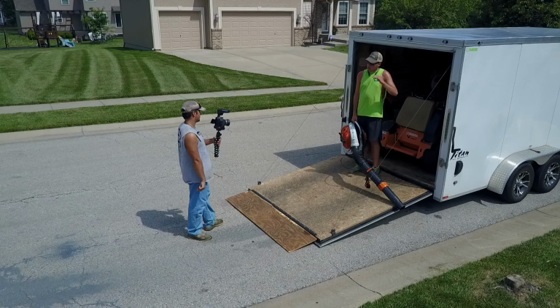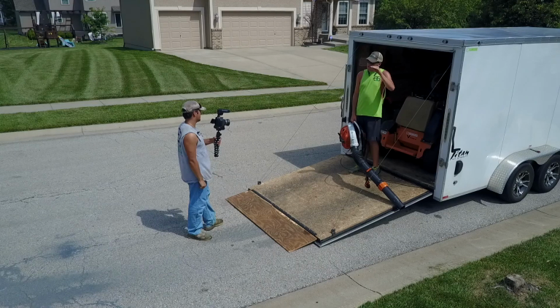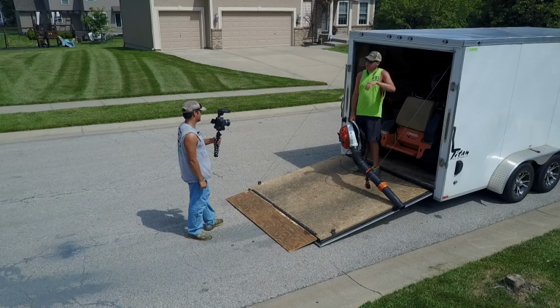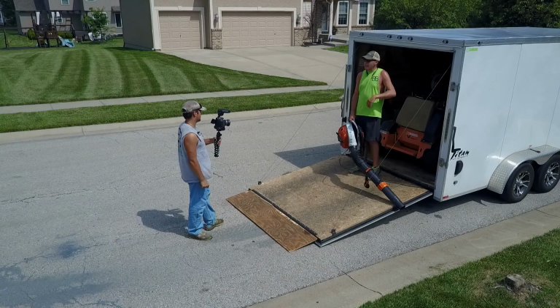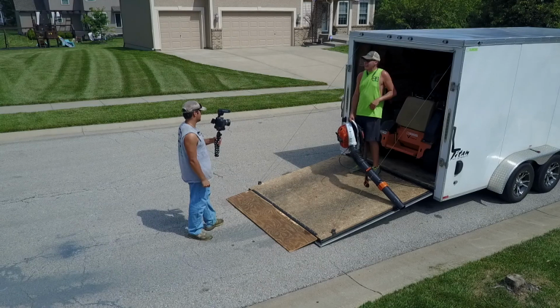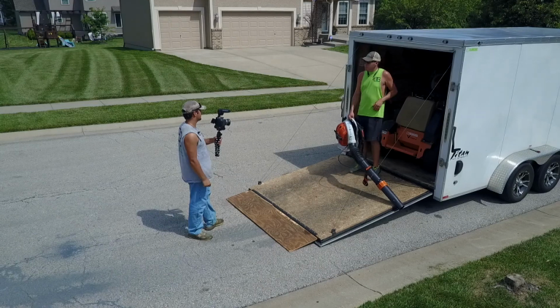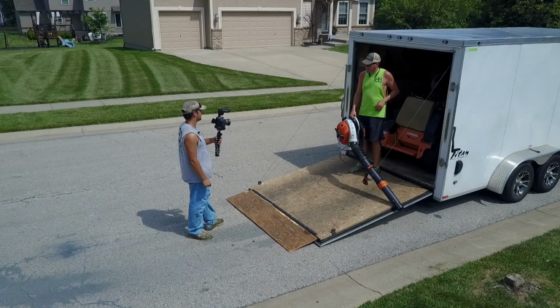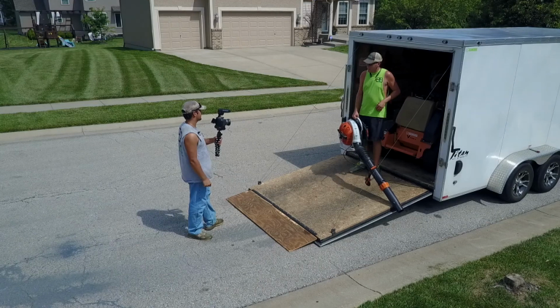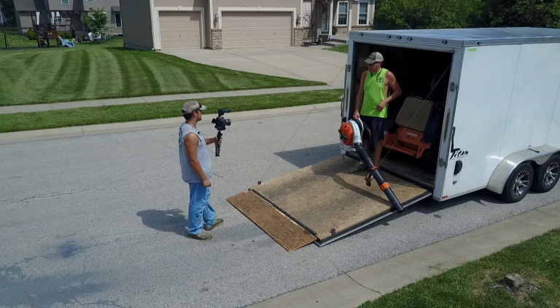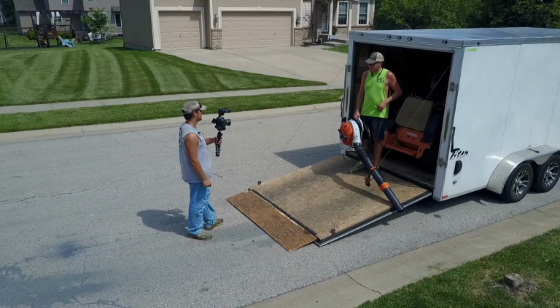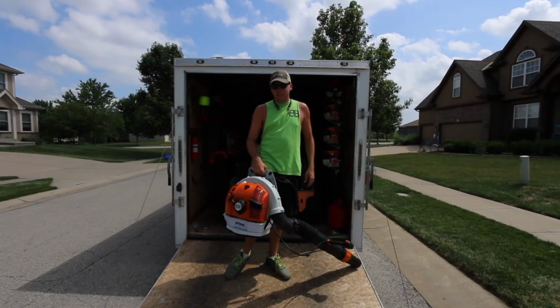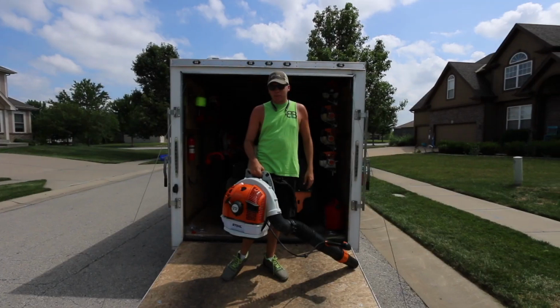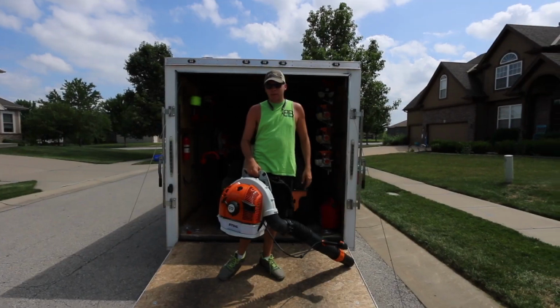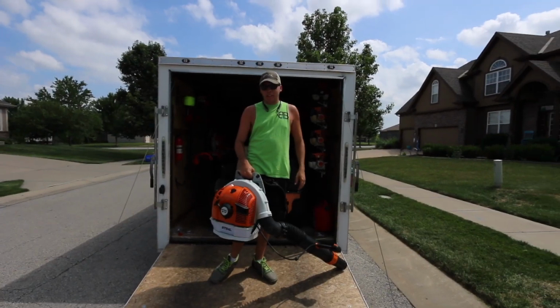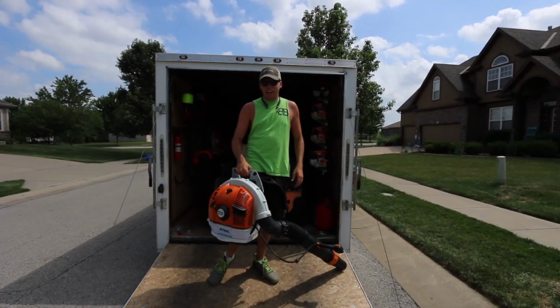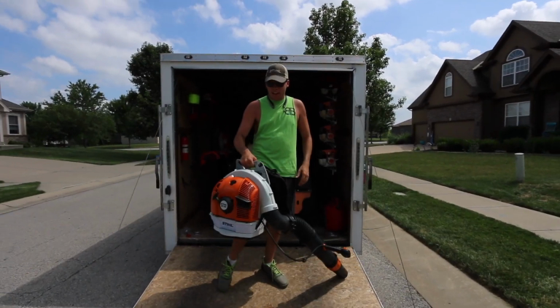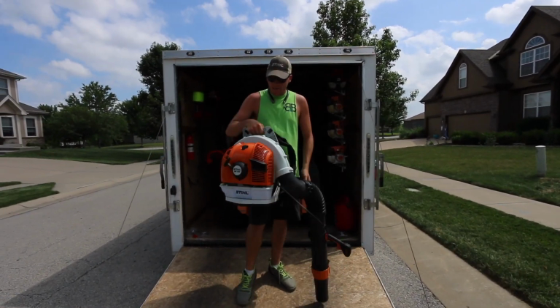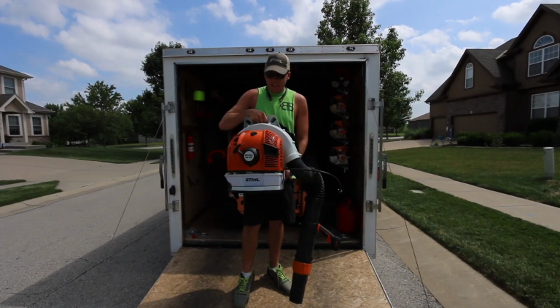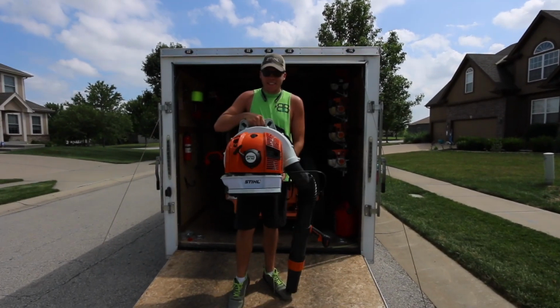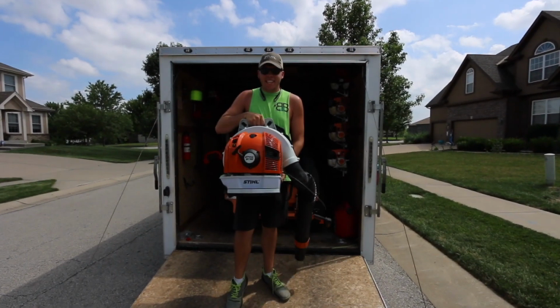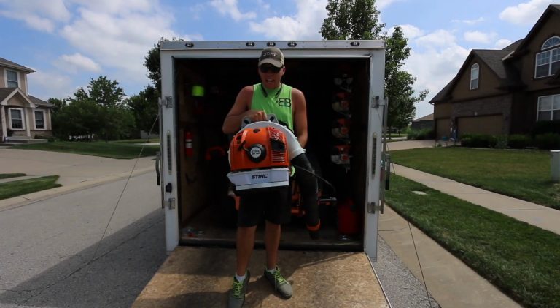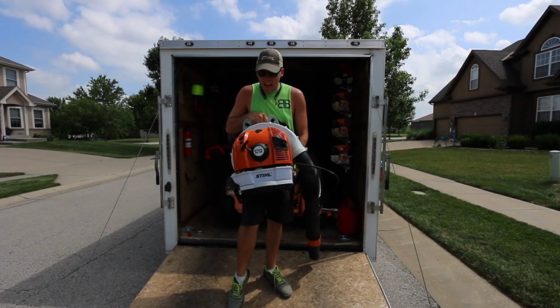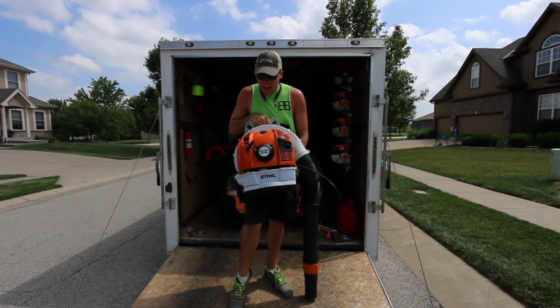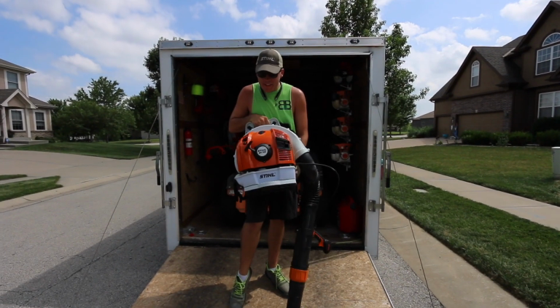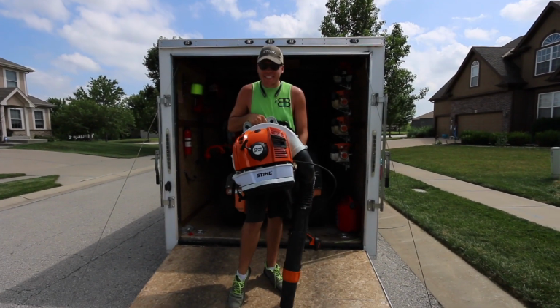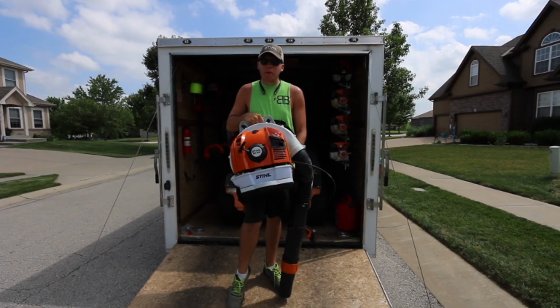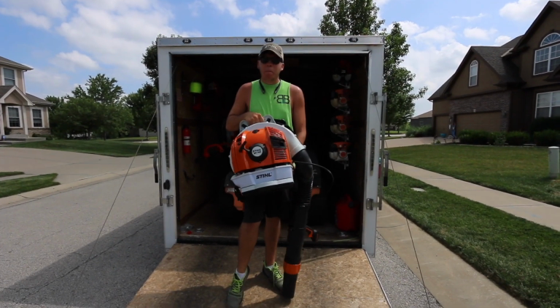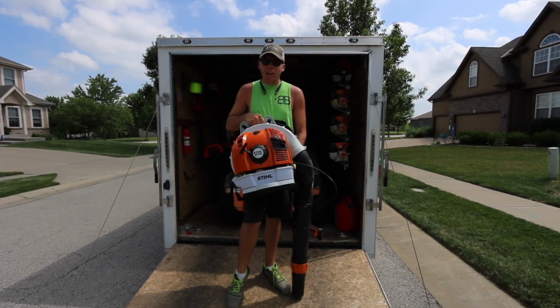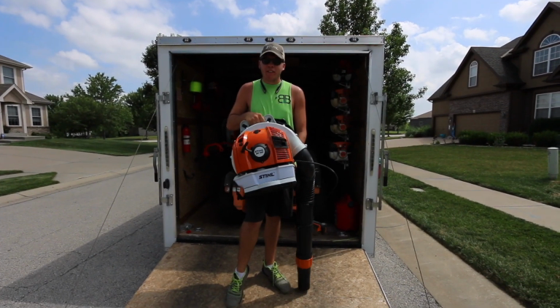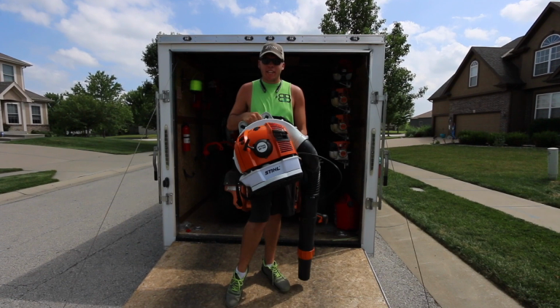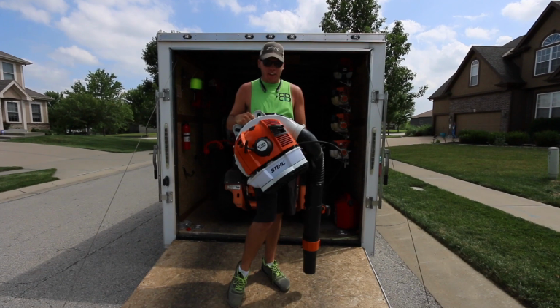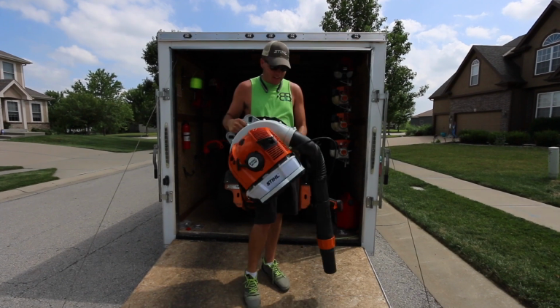What's going on guys? Blake Albertson here with B&B Lawn Care. Today I have the Stihl BR700.